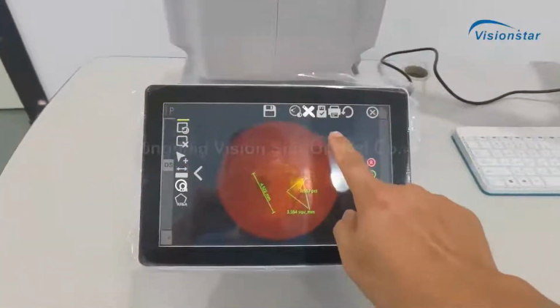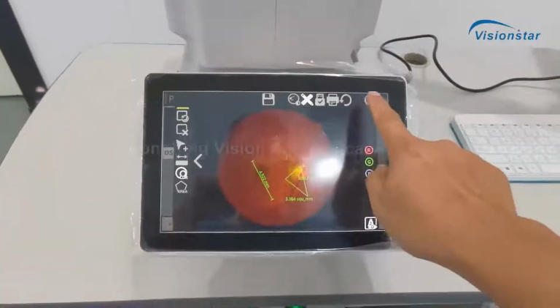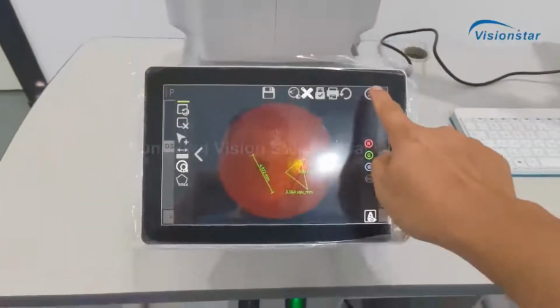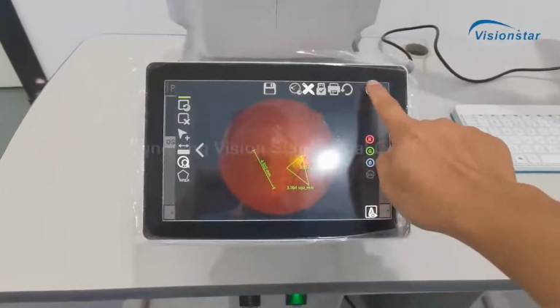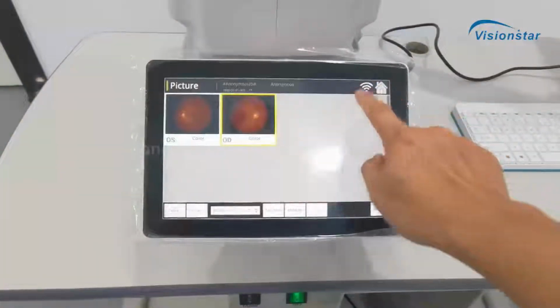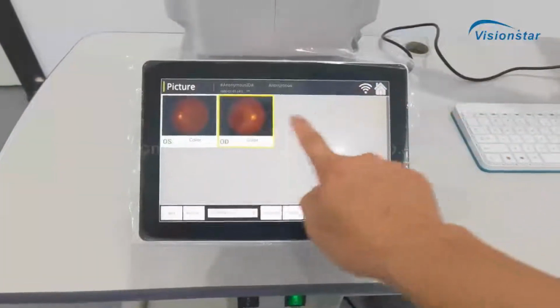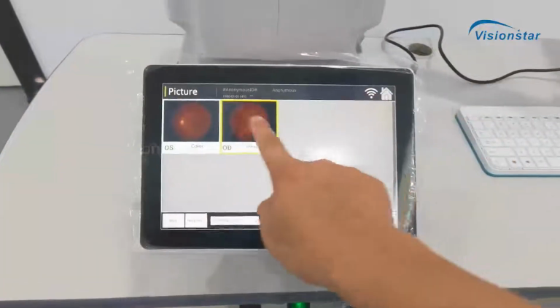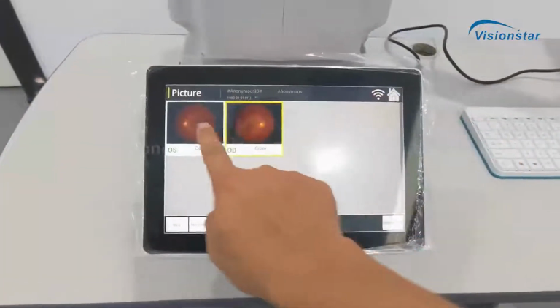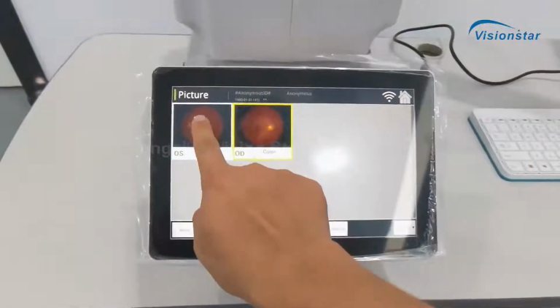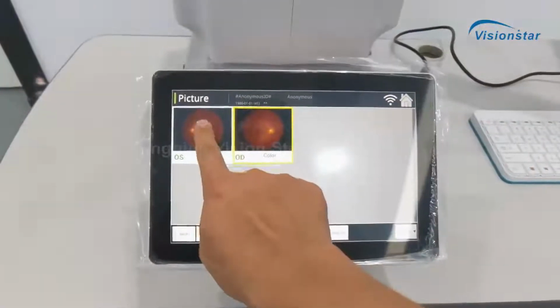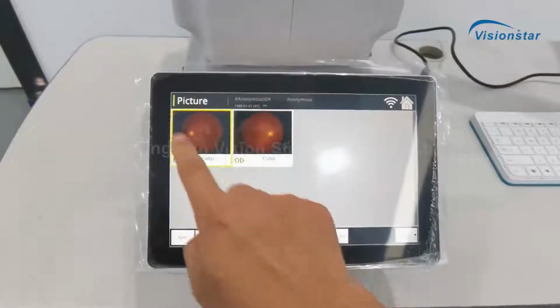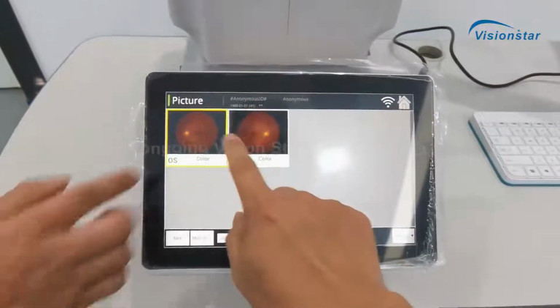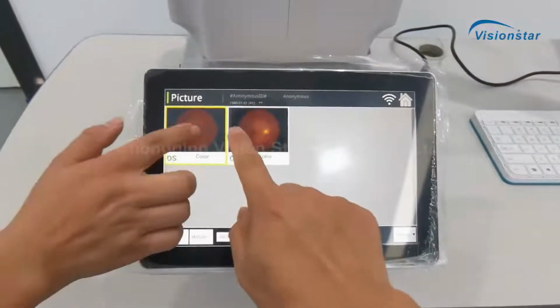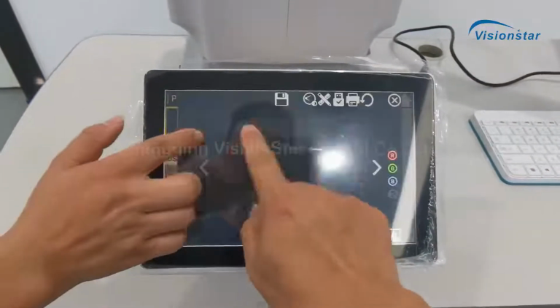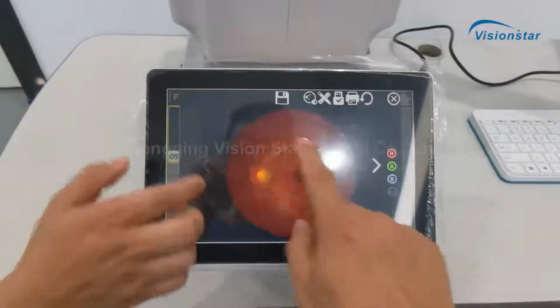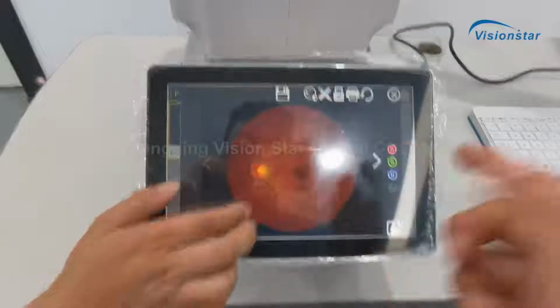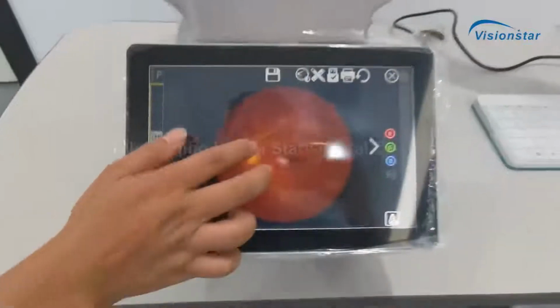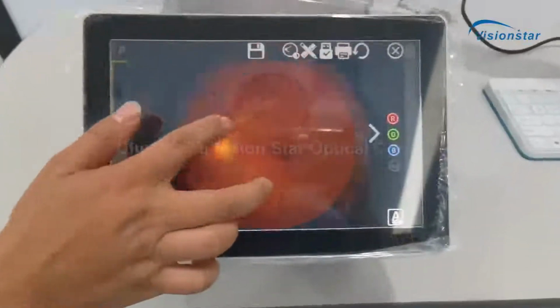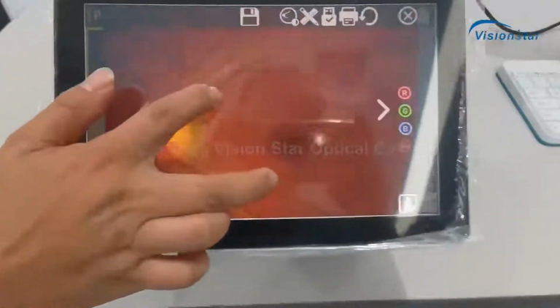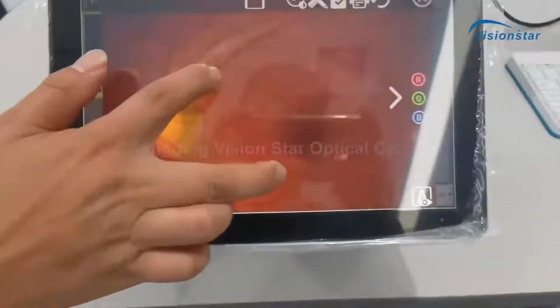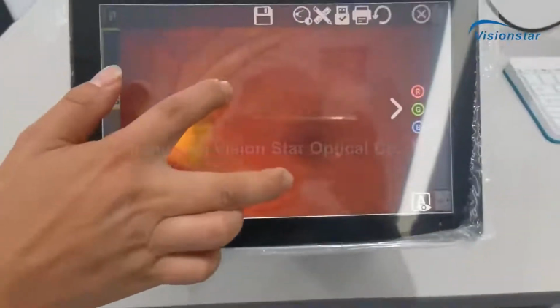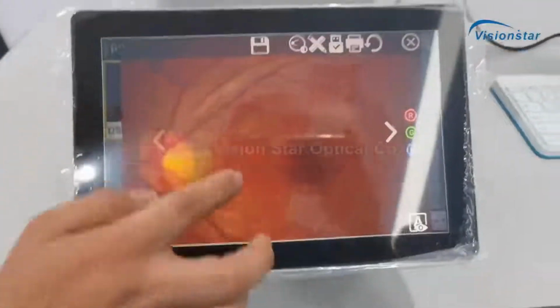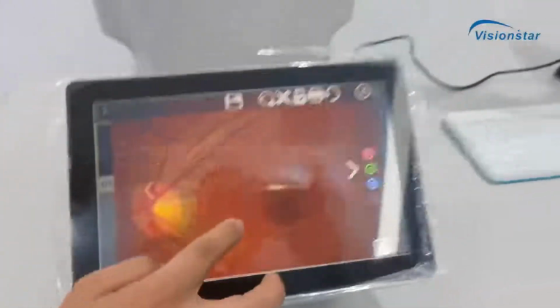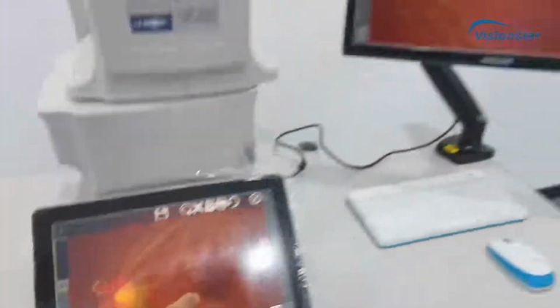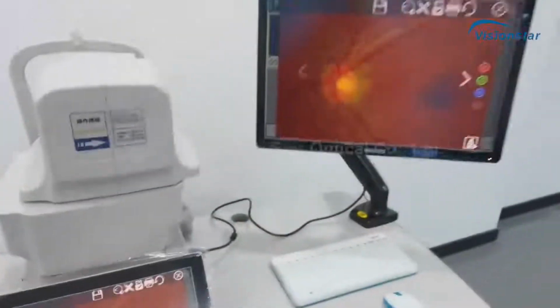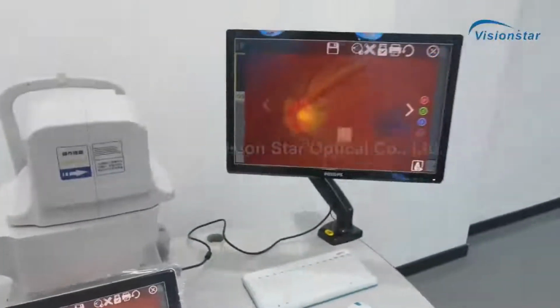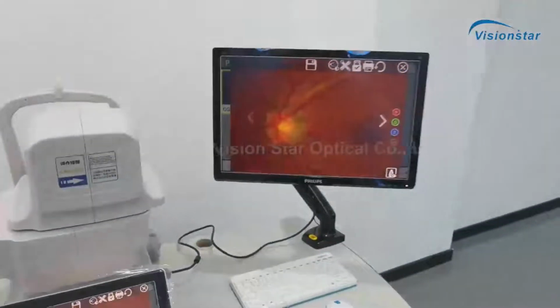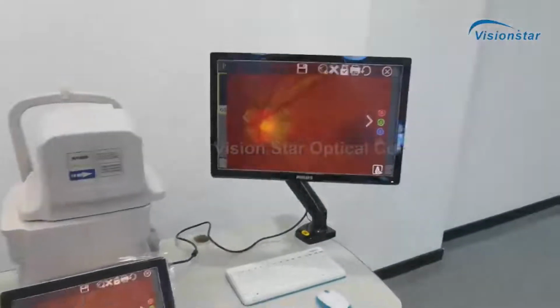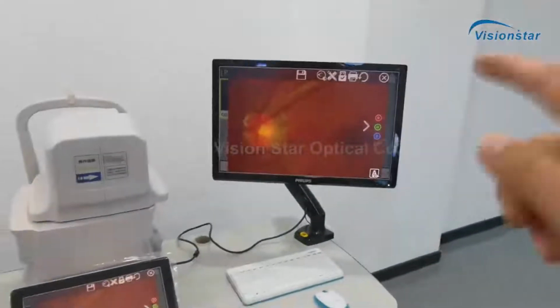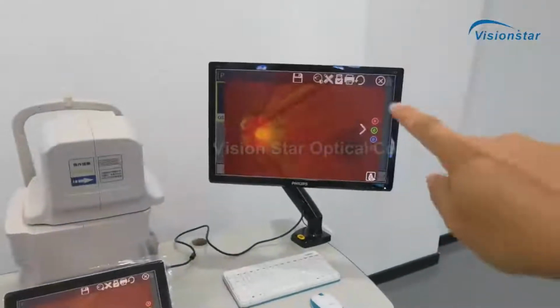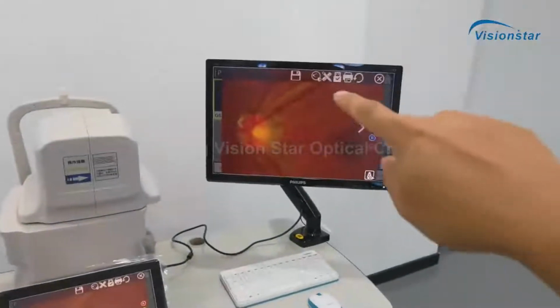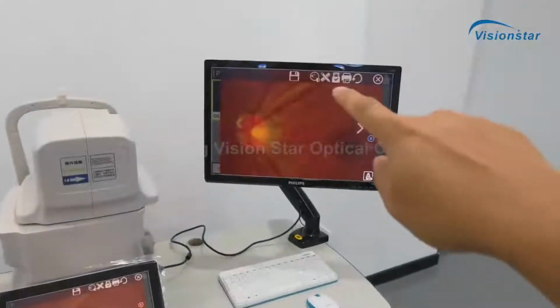This is the other eye — just now we took both eyes. You can see both images and you can also view them from the bigger monitor.